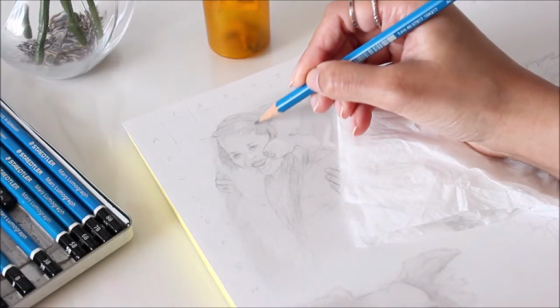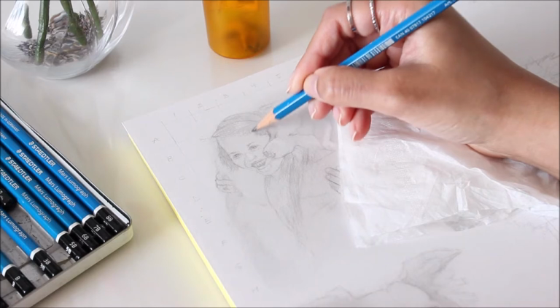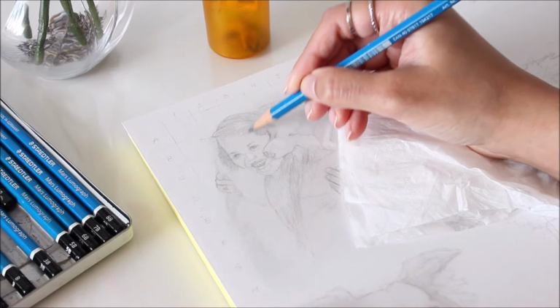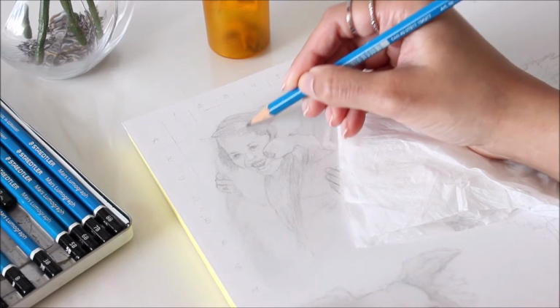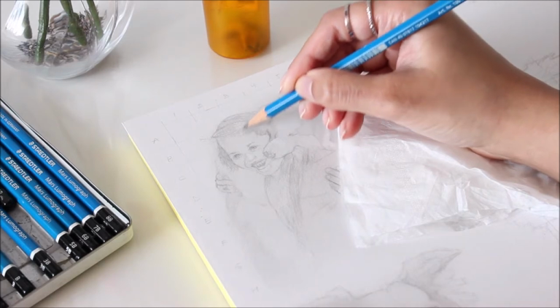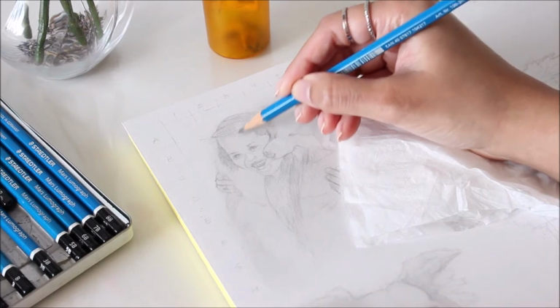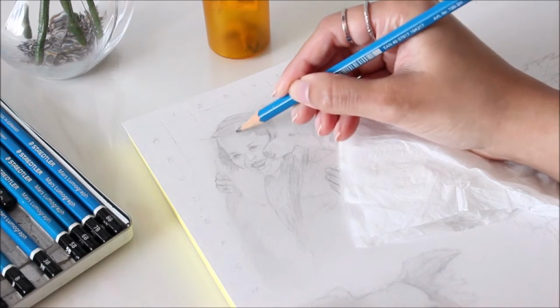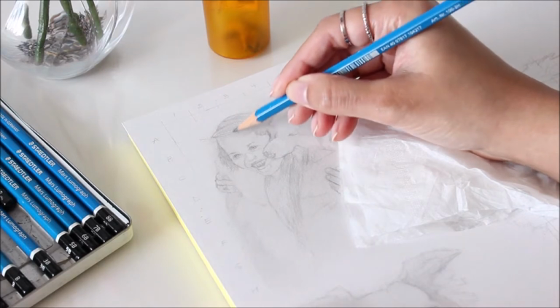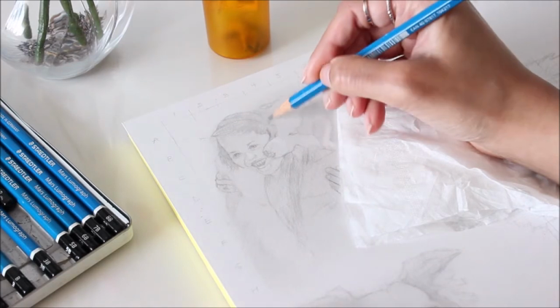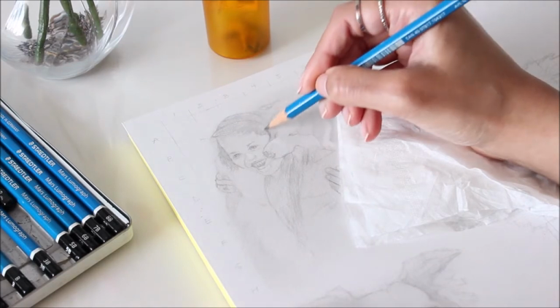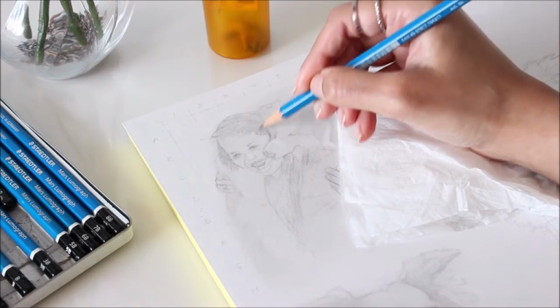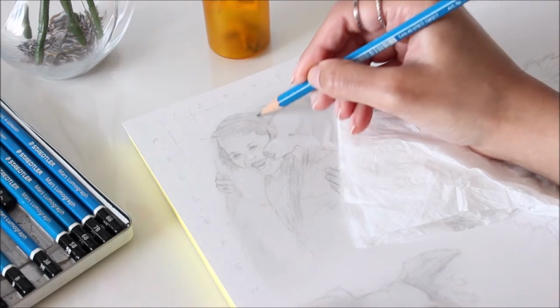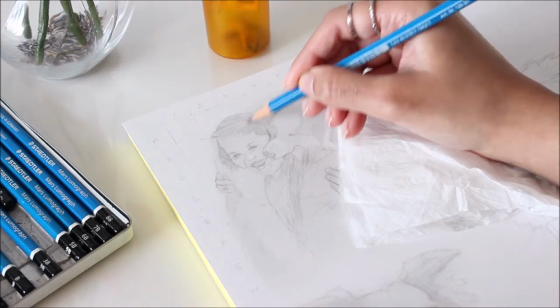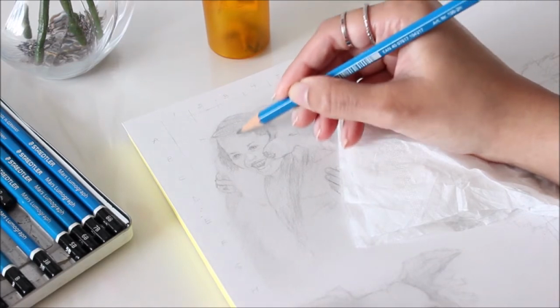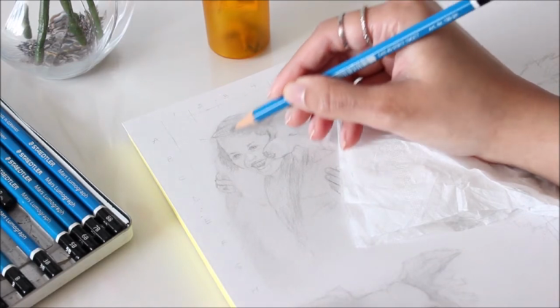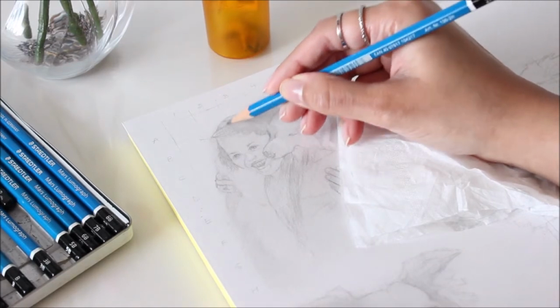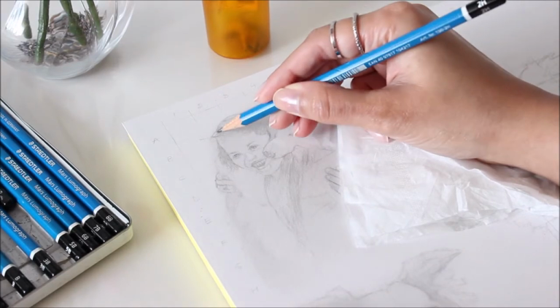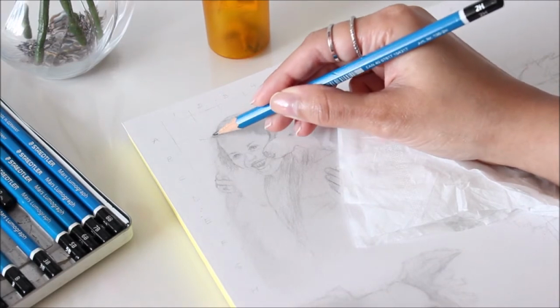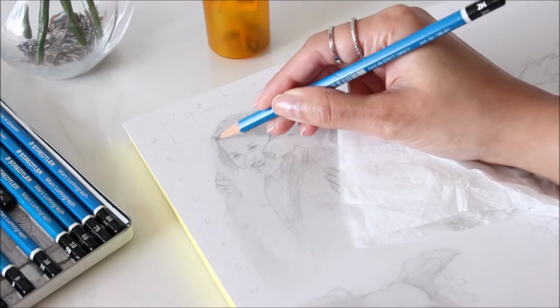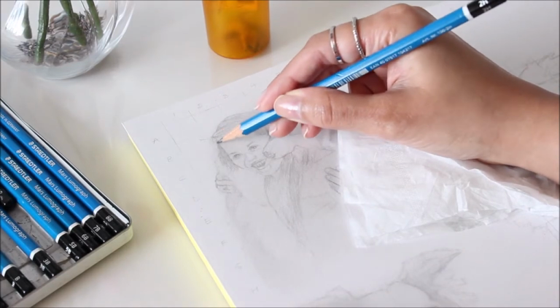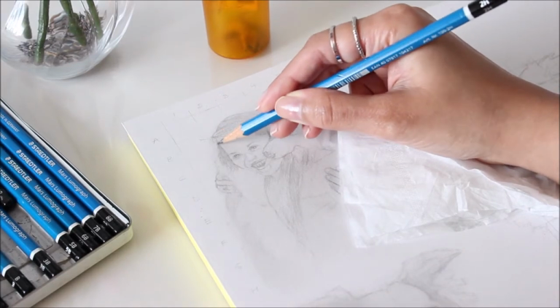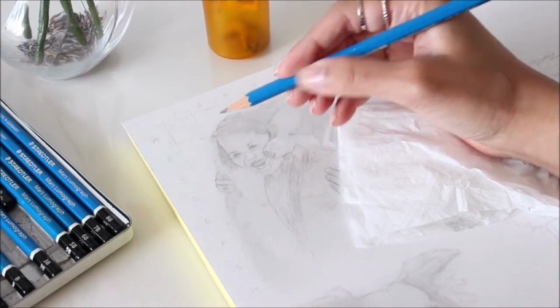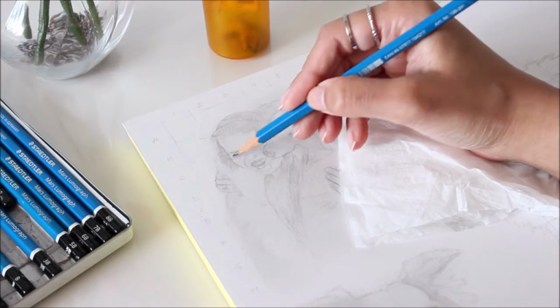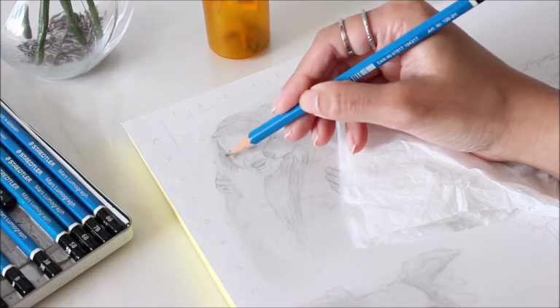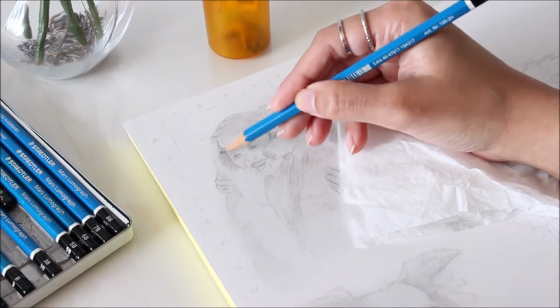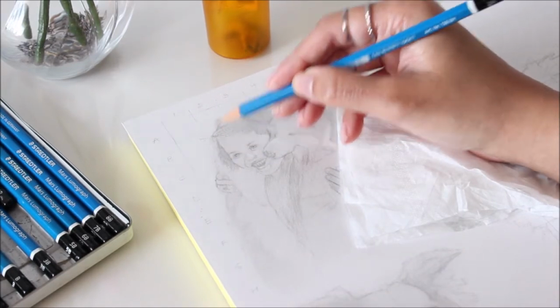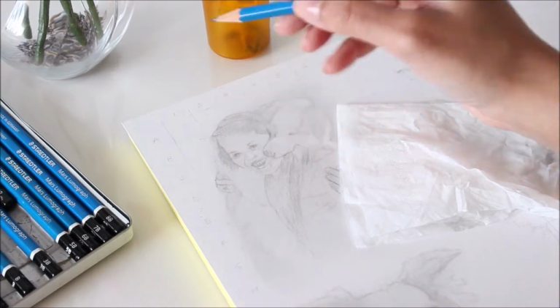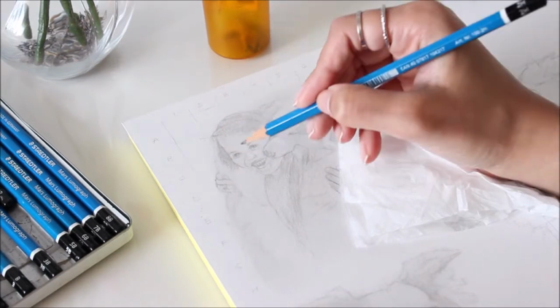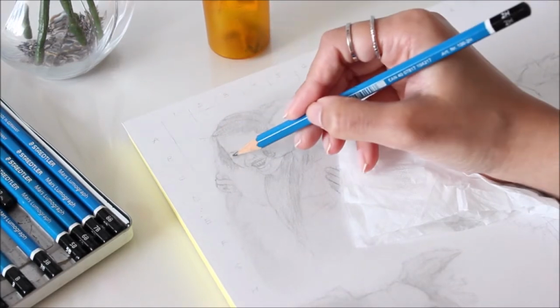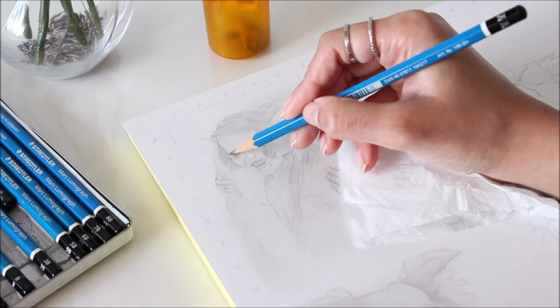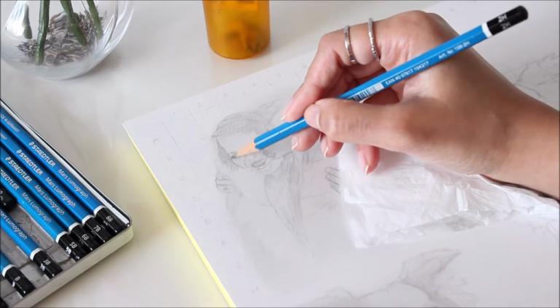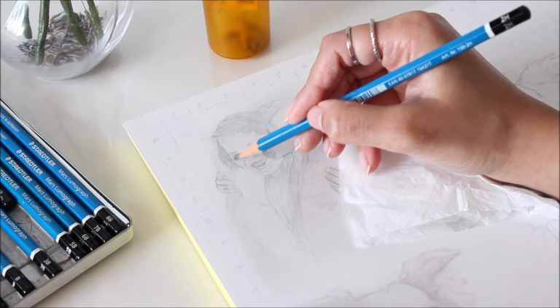Now I'm adding another layer with a 2H pencil, followed by the HB to slowly build tonal value.